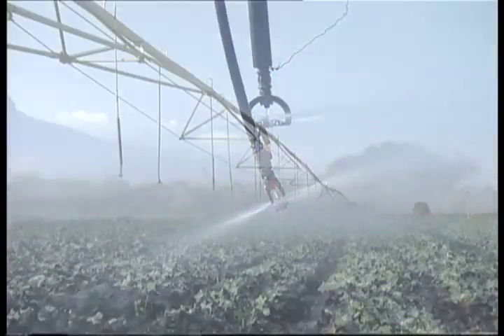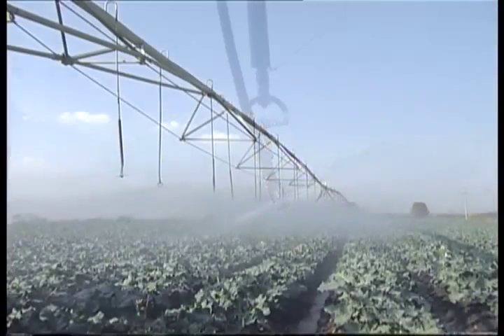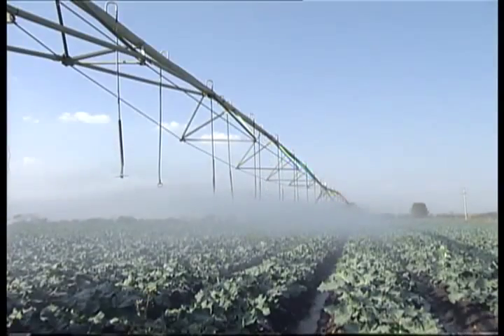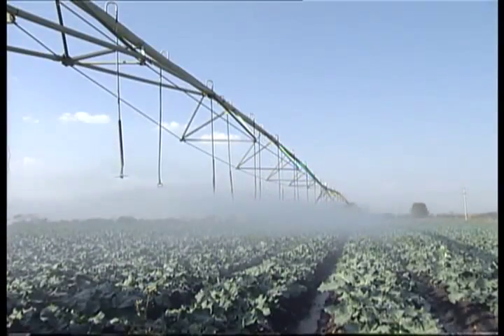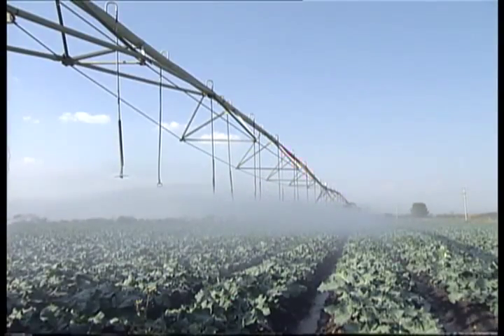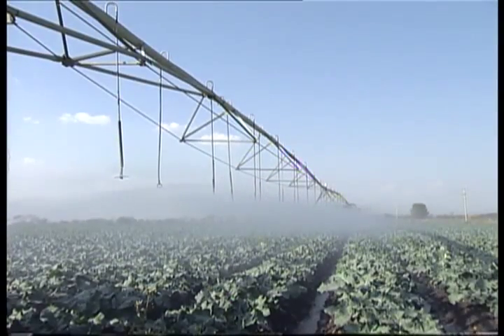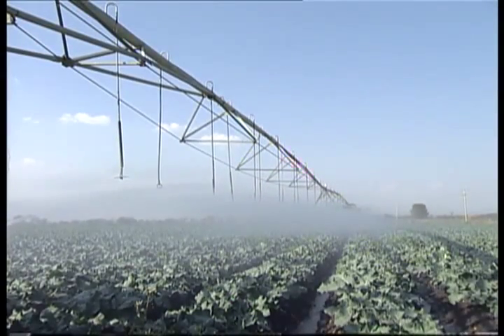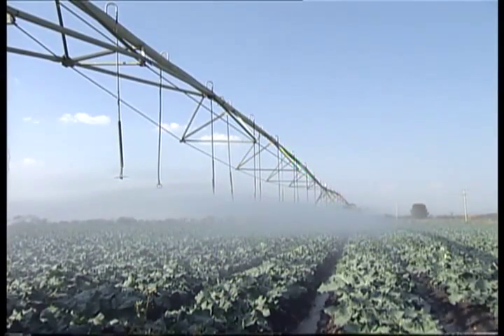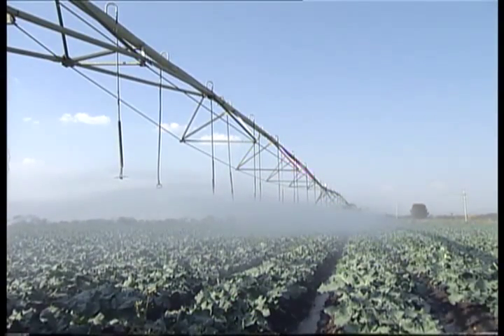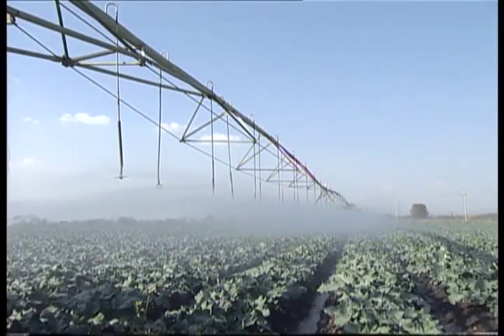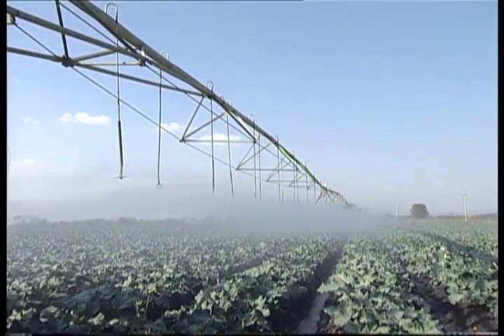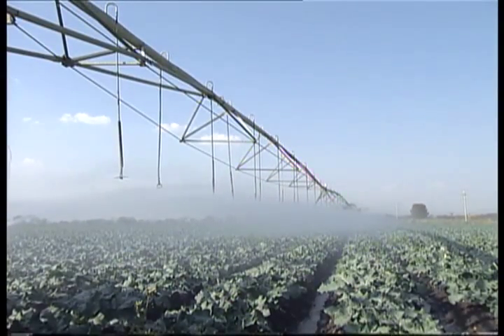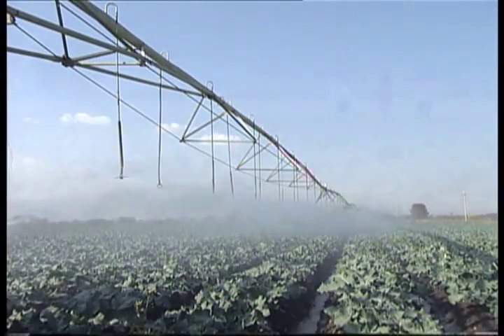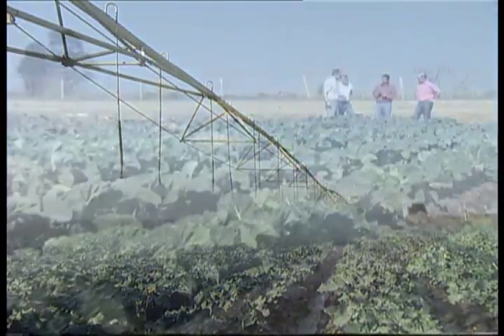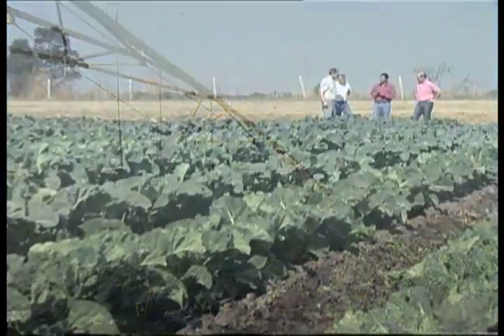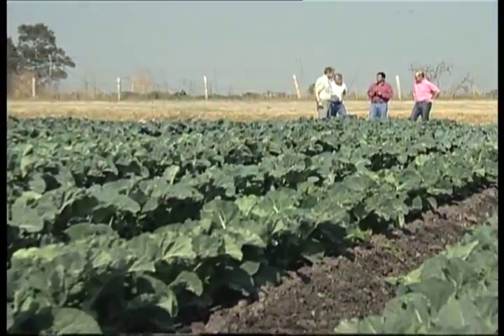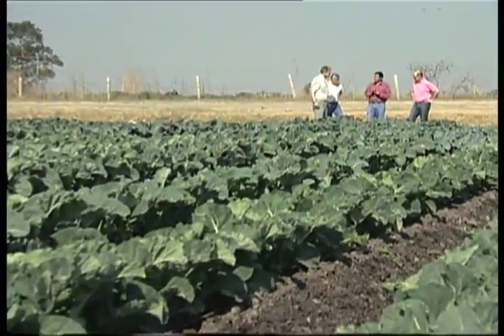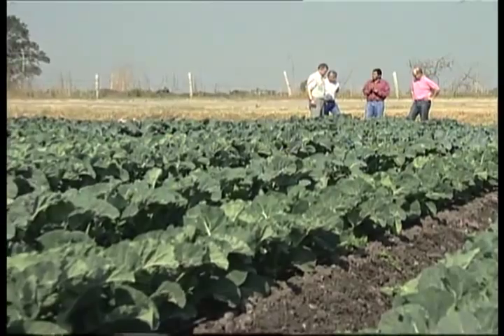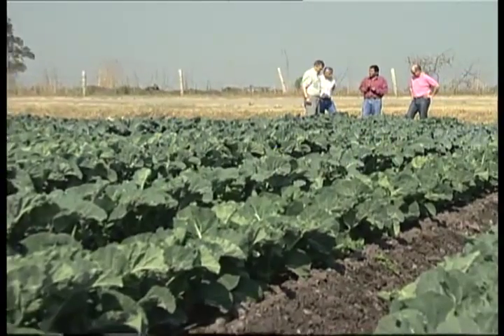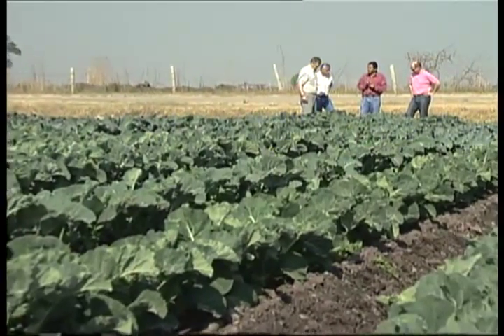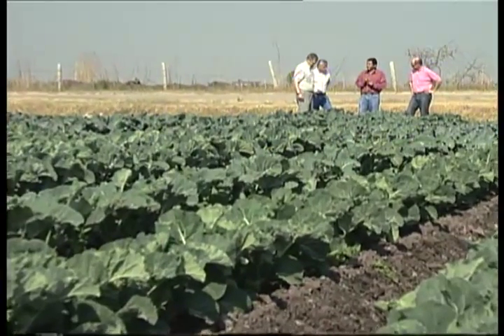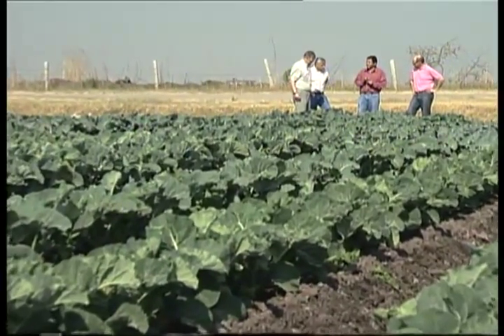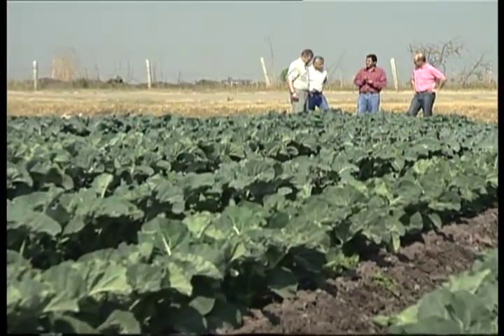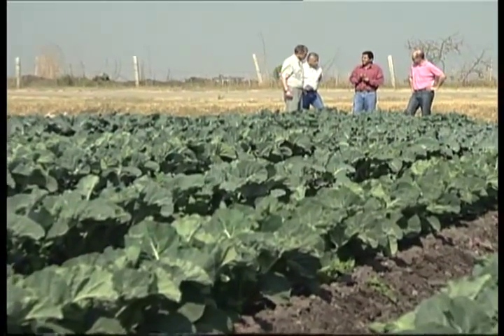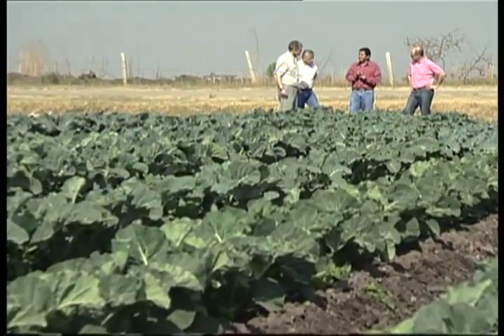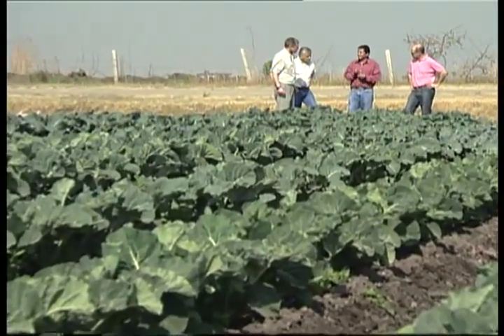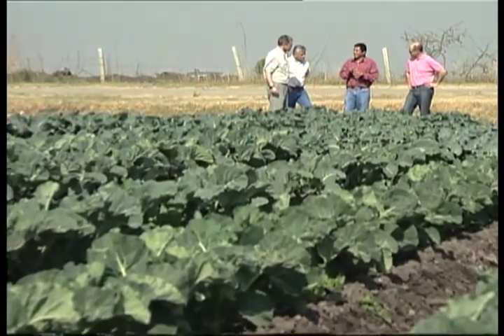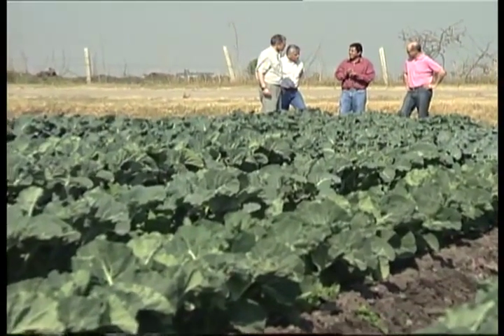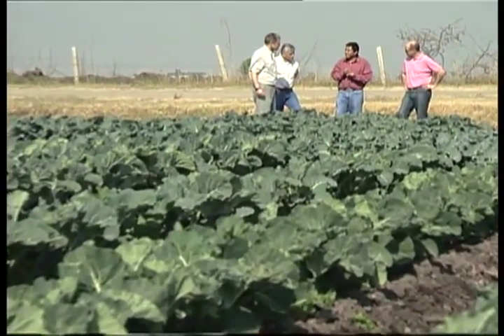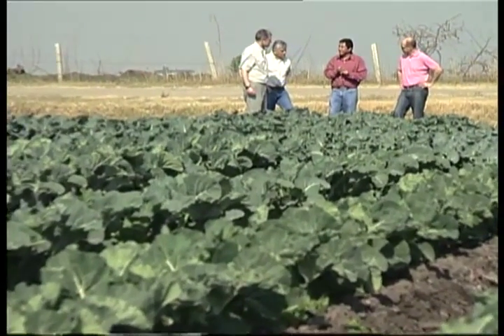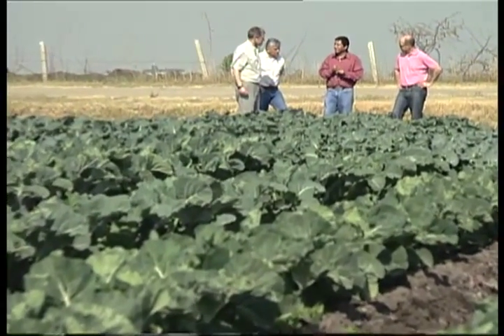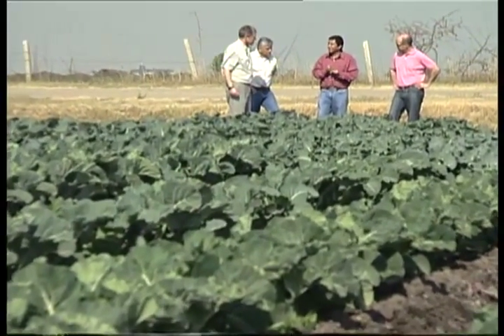Then came sprinklers, which were slightly better at getting water to the plants. Today, Green Giant is helping farmers install drip irrigation.